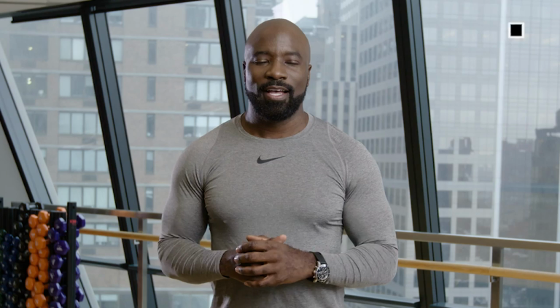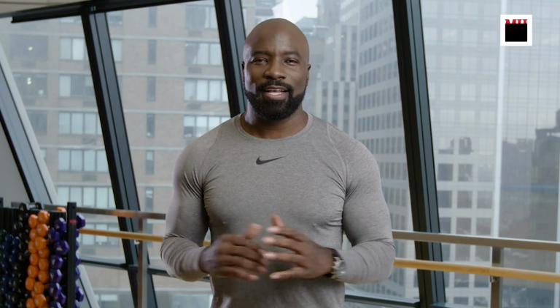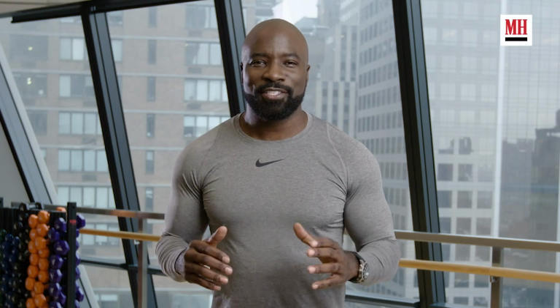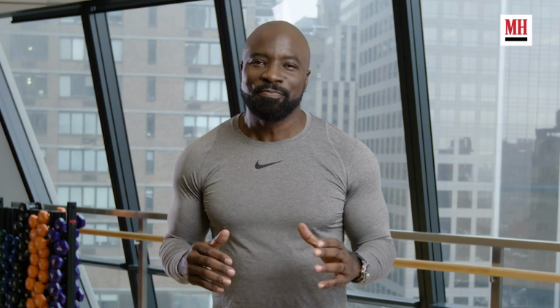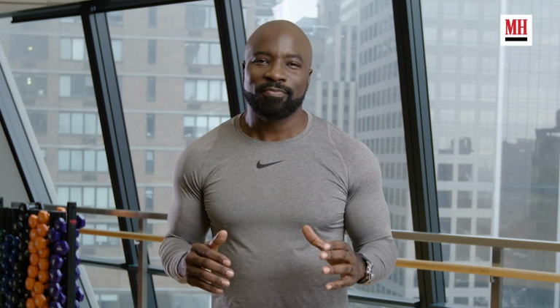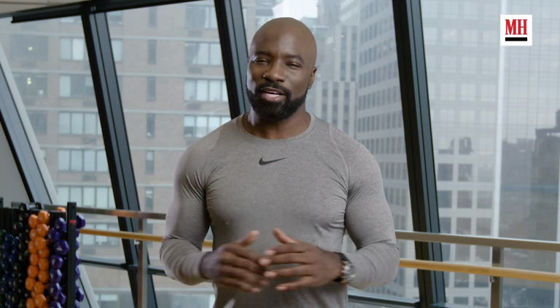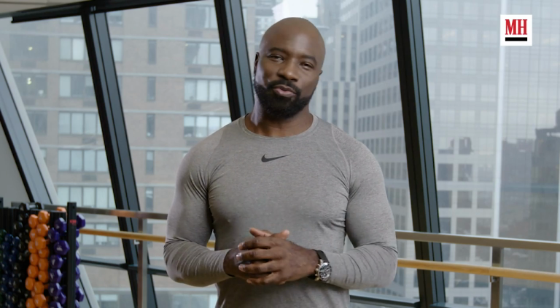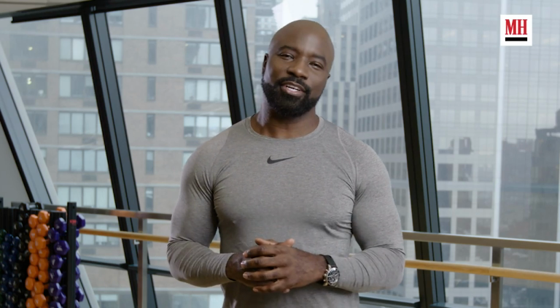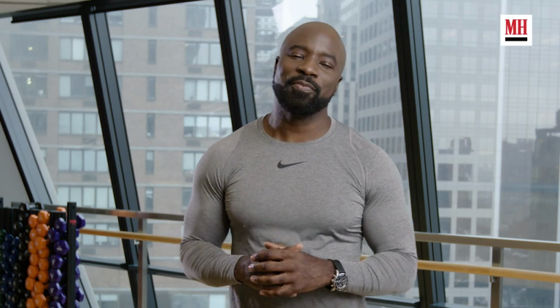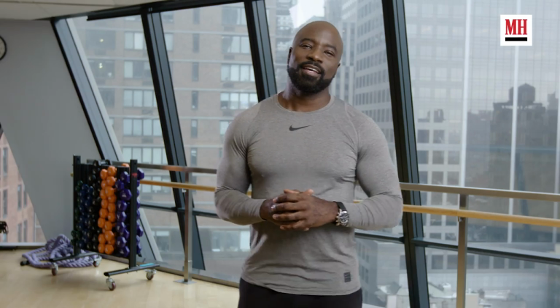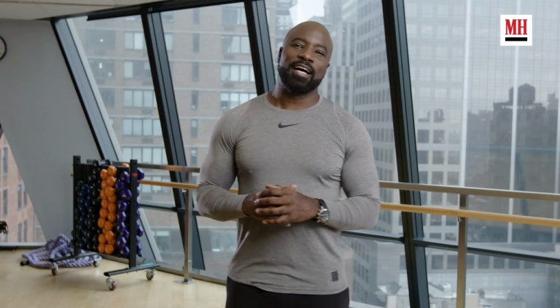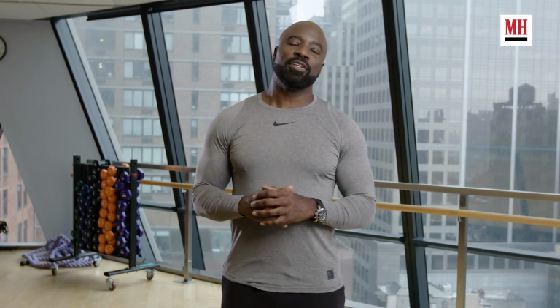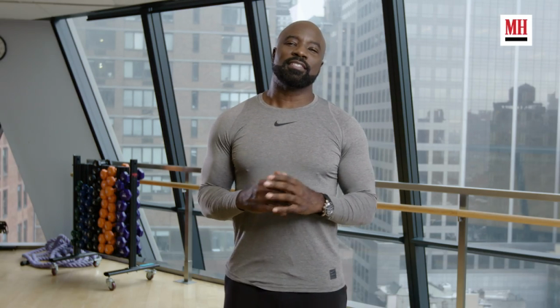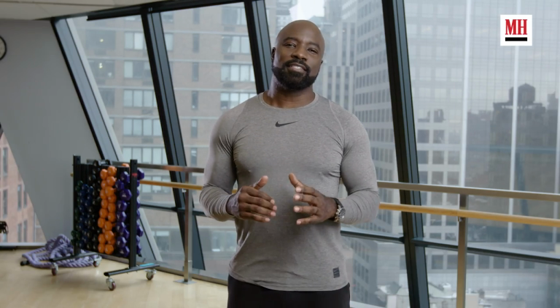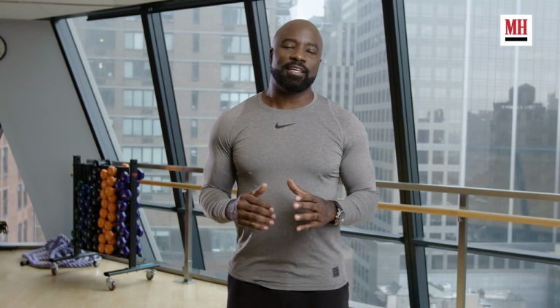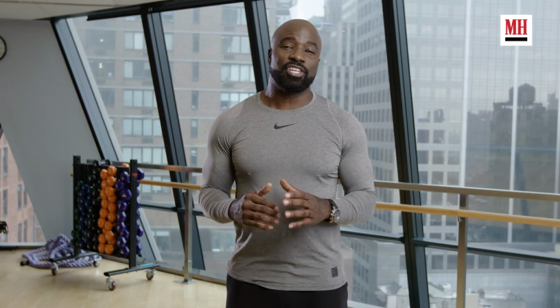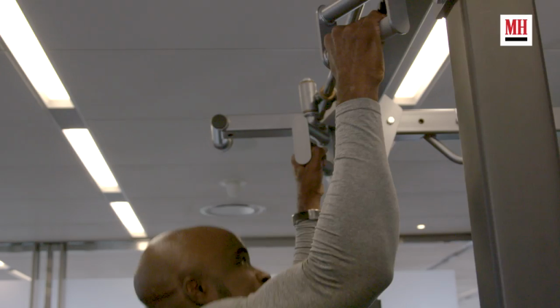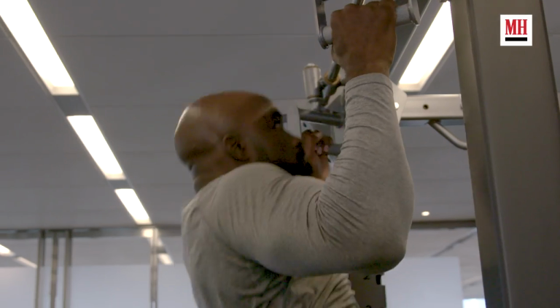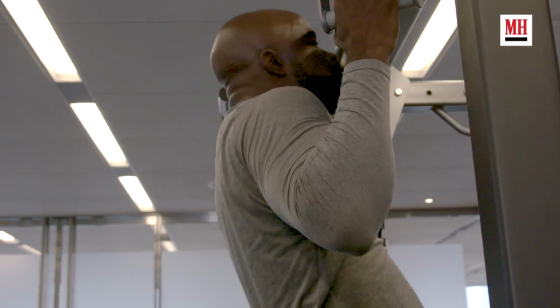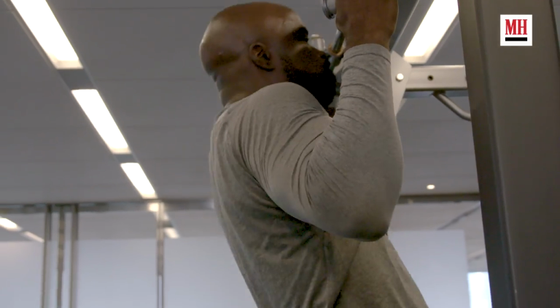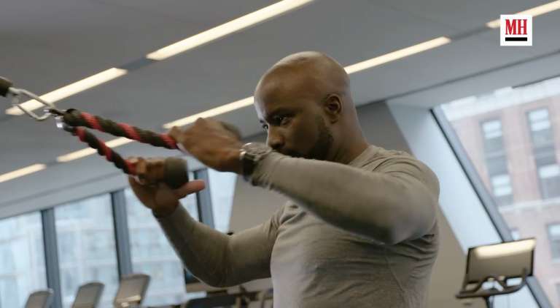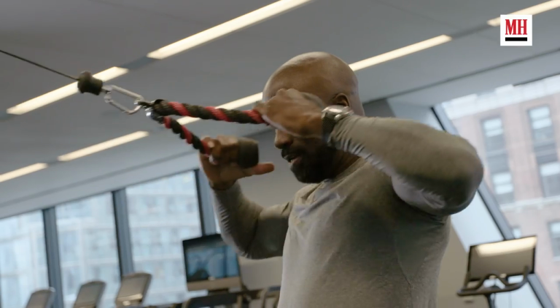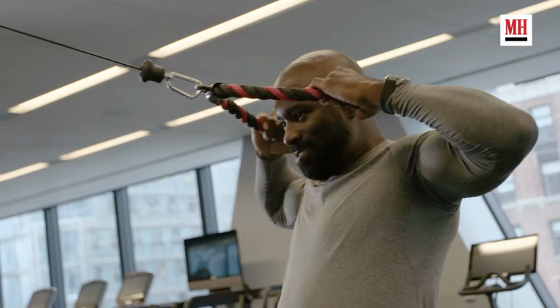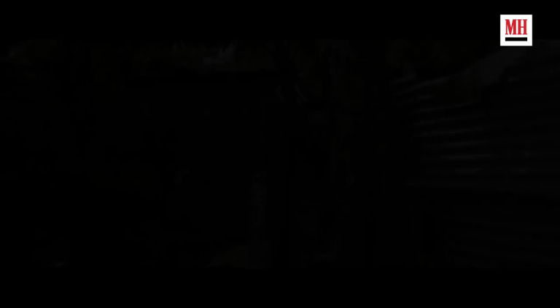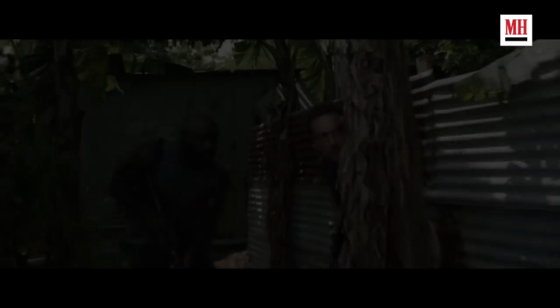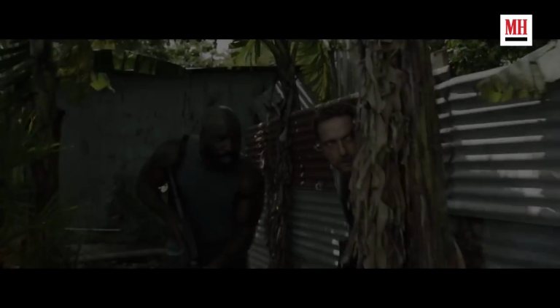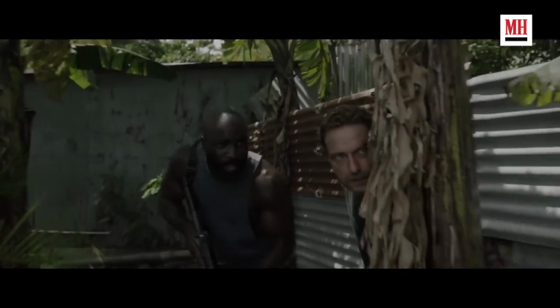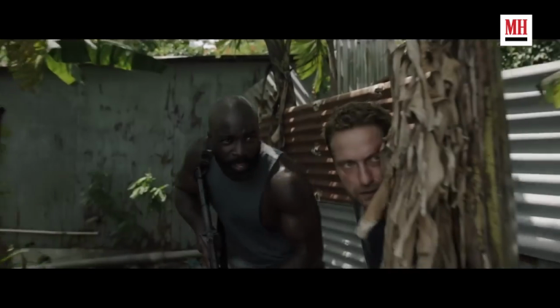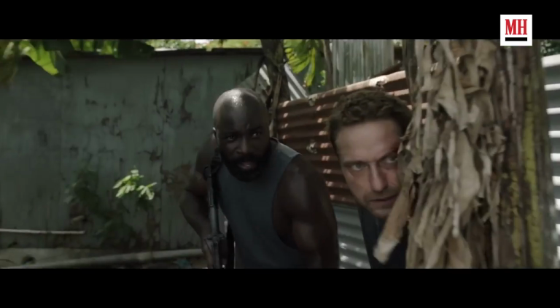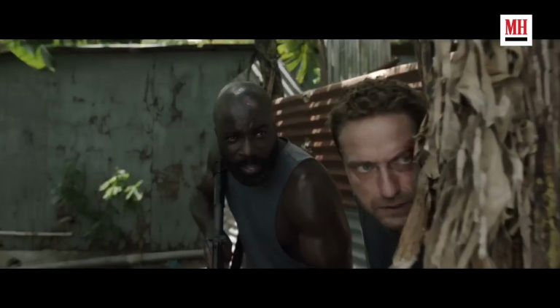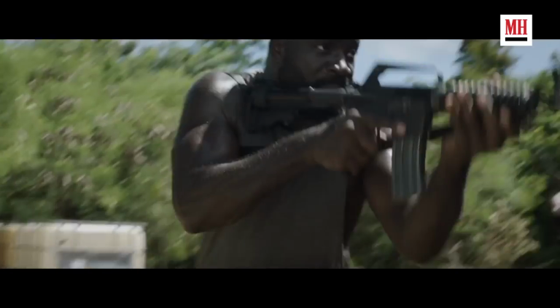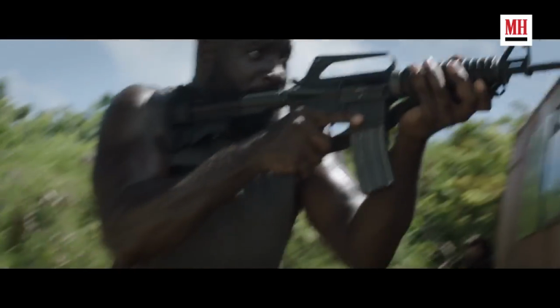Hi guys, Mike Coulter here. I'm really excited today to share with you a few of the workouts that I did in preparation for my film, Plane.